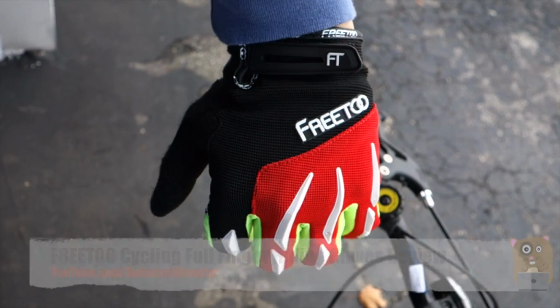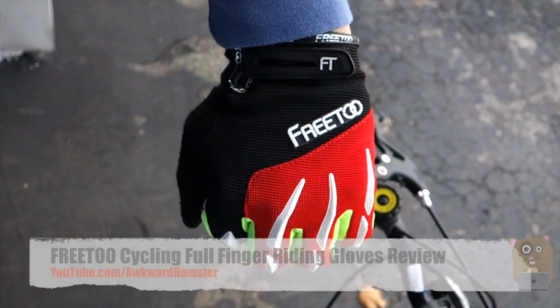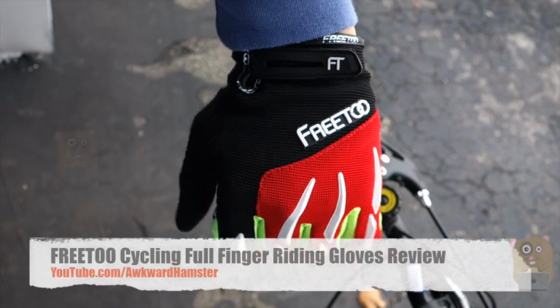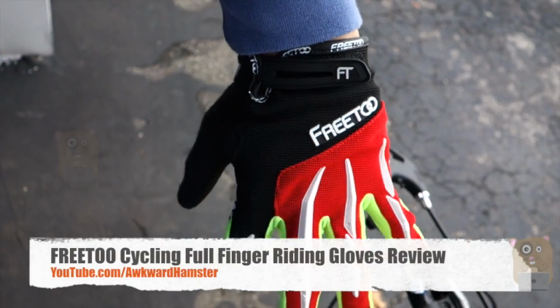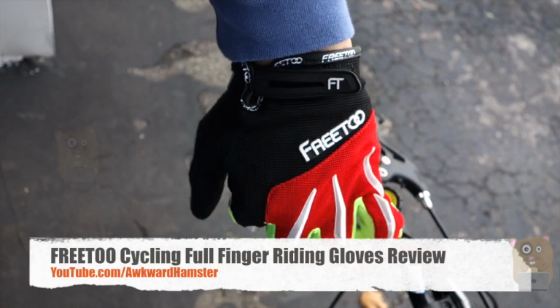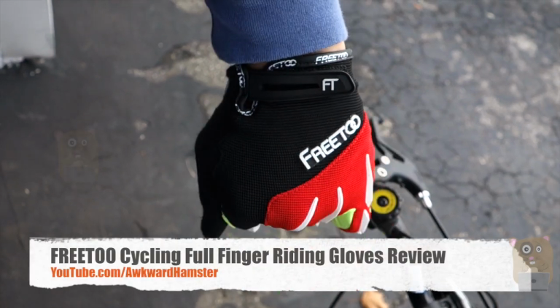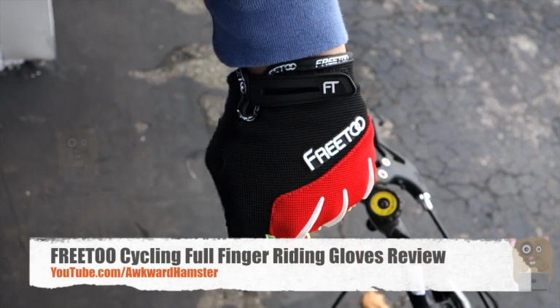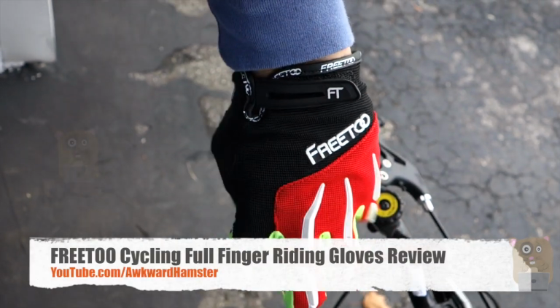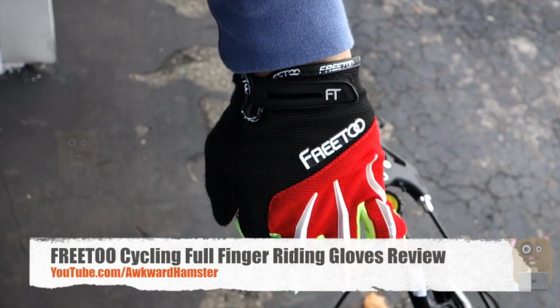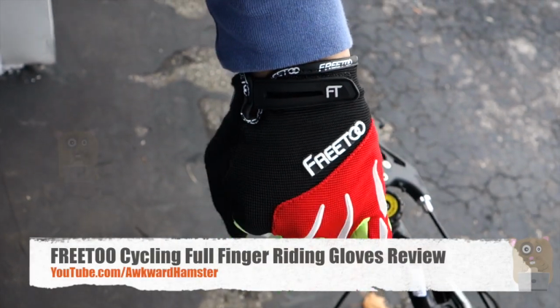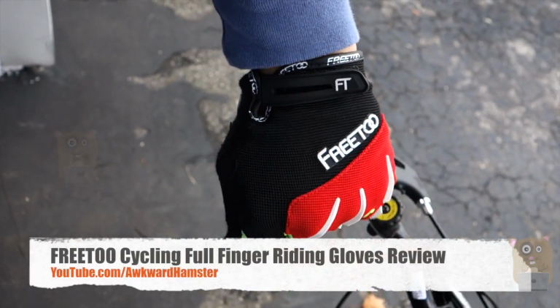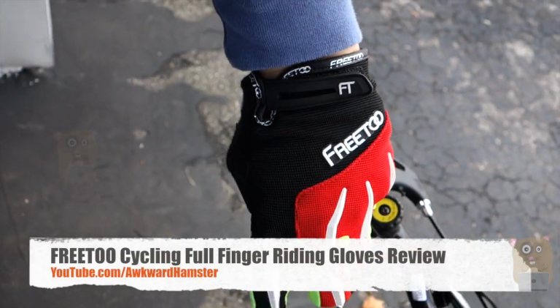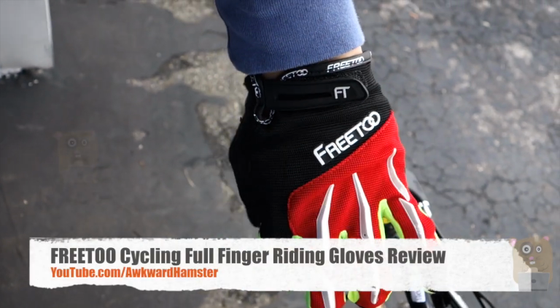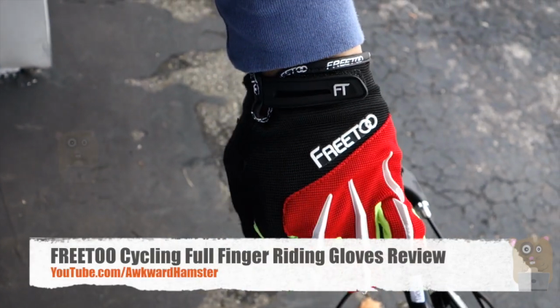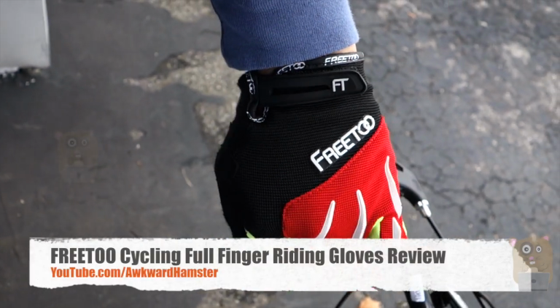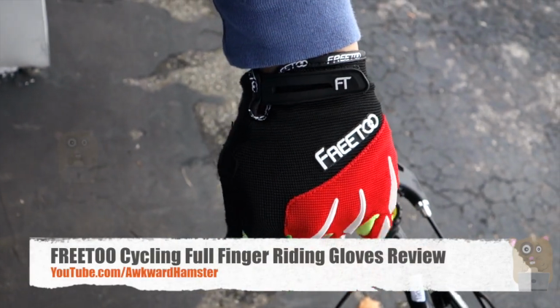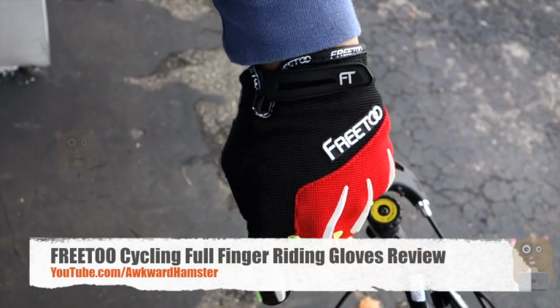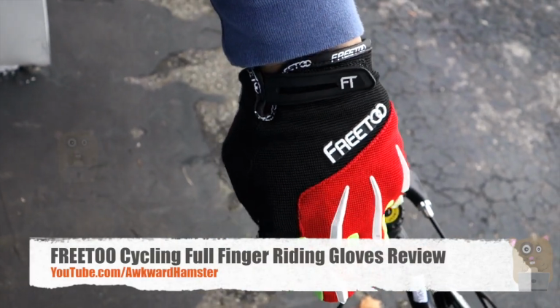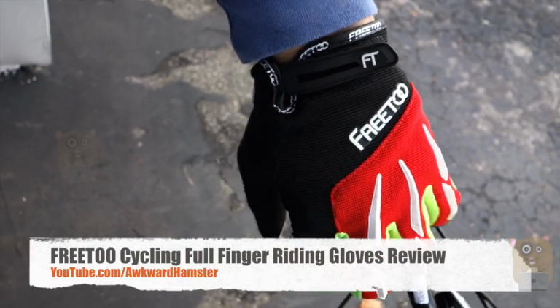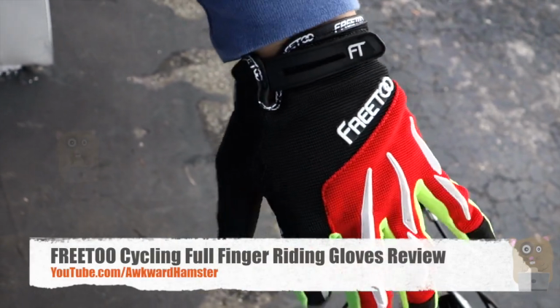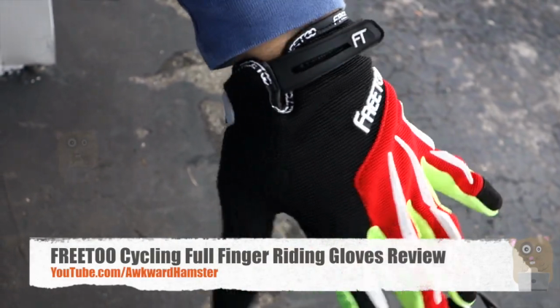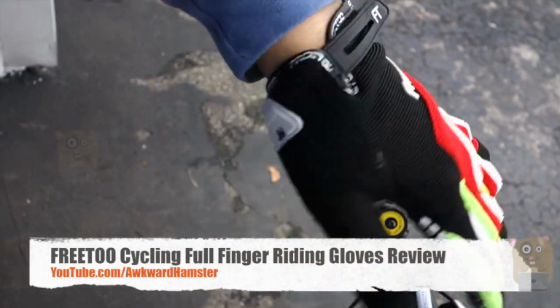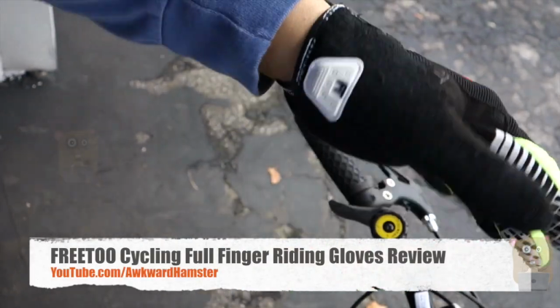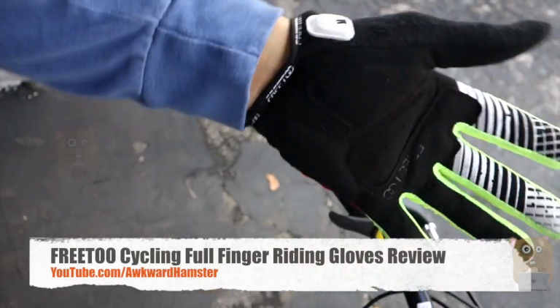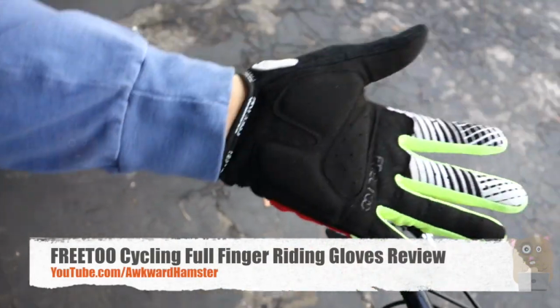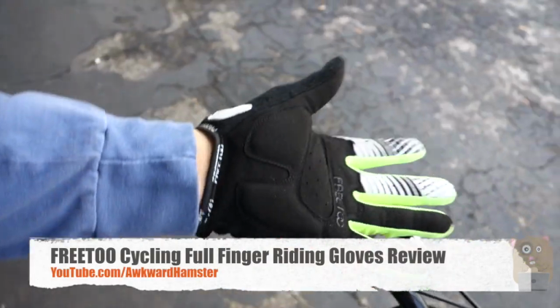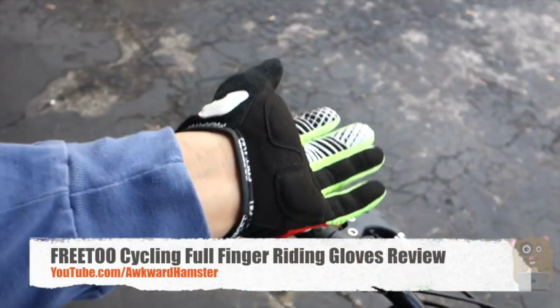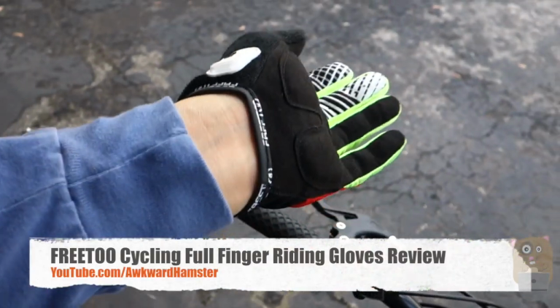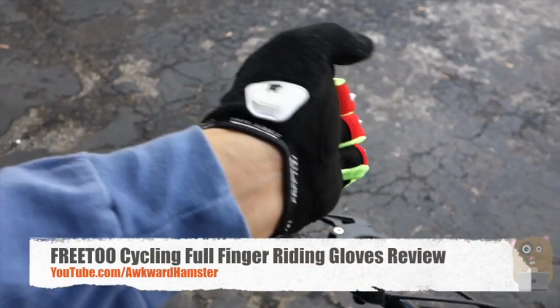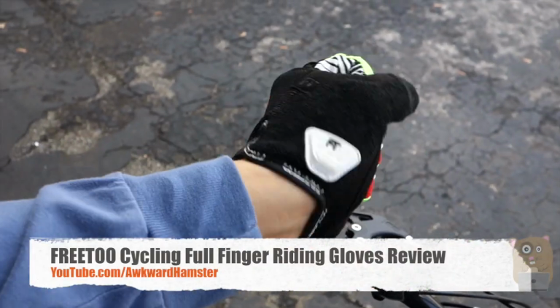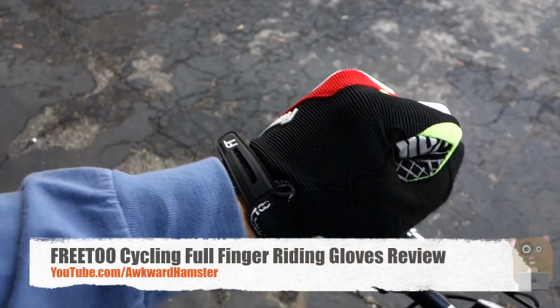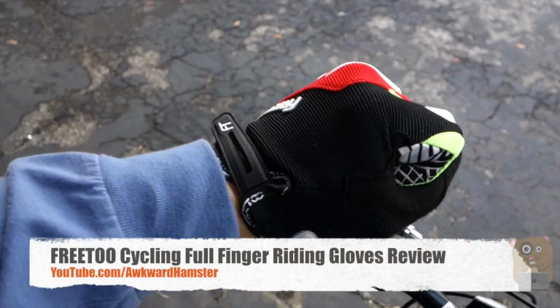Hi, welcome to Walker Hamster. Today I'll be reviewing this 3-2 cycling glove and let me tell you some pros and cons.